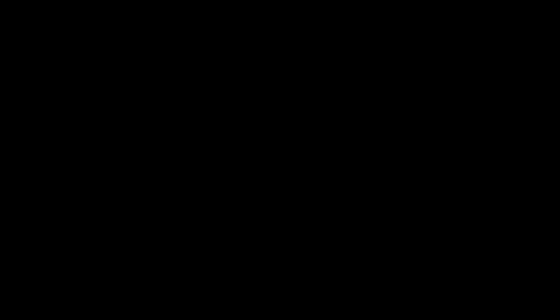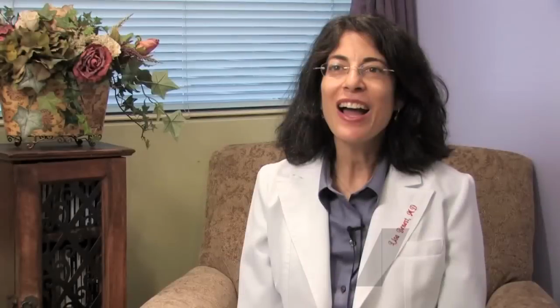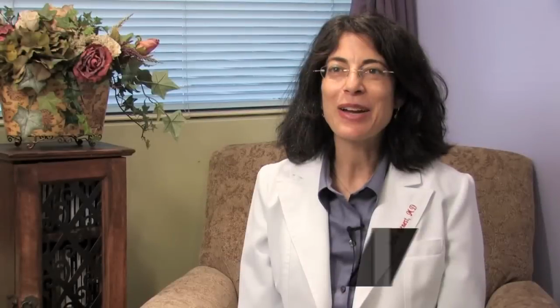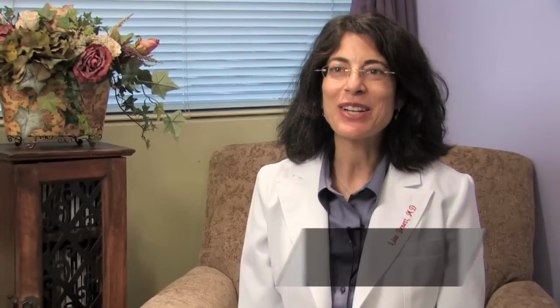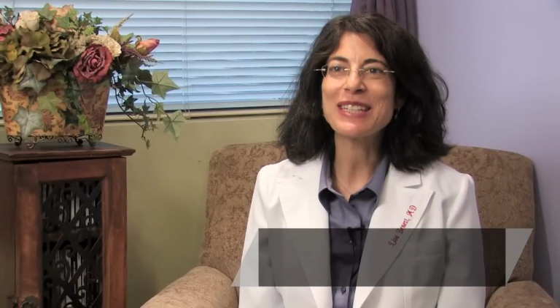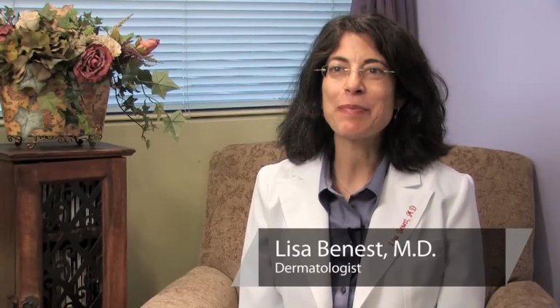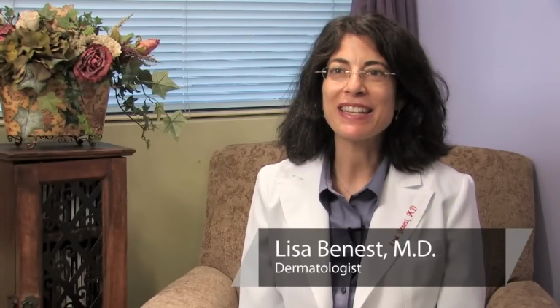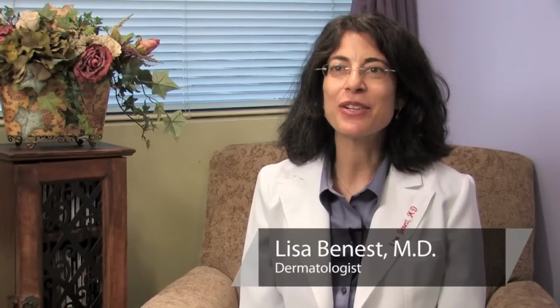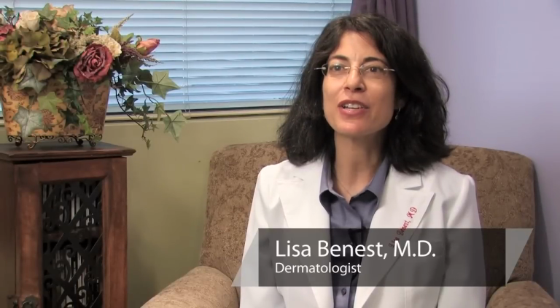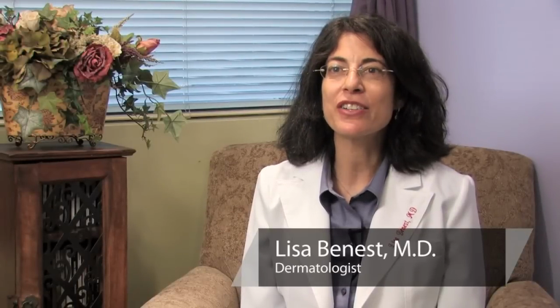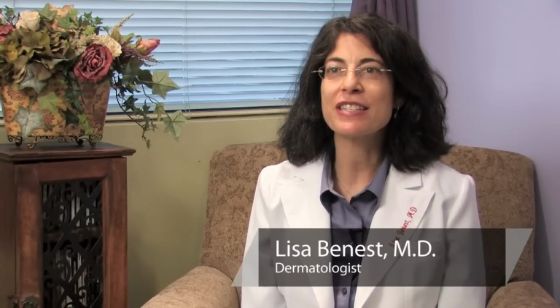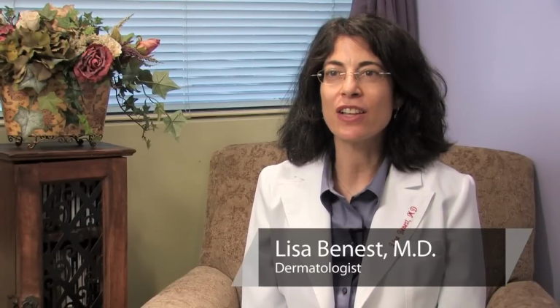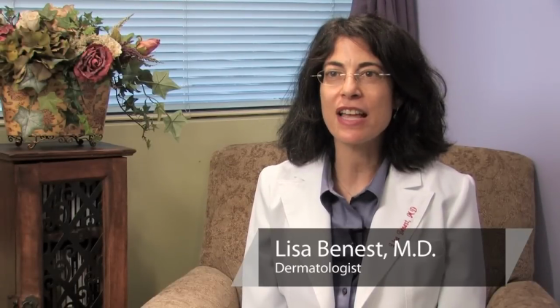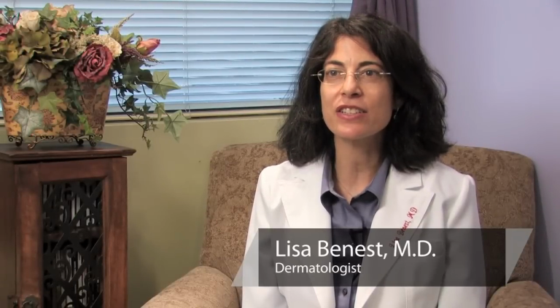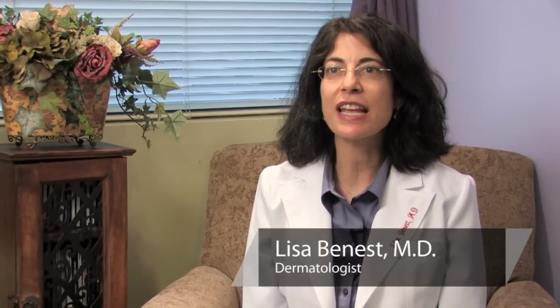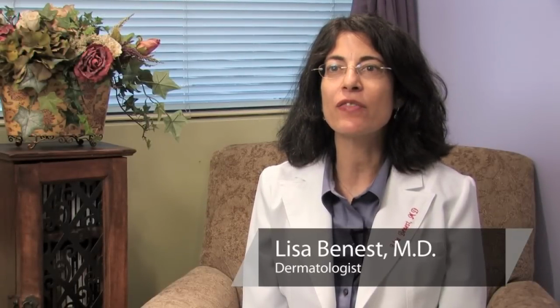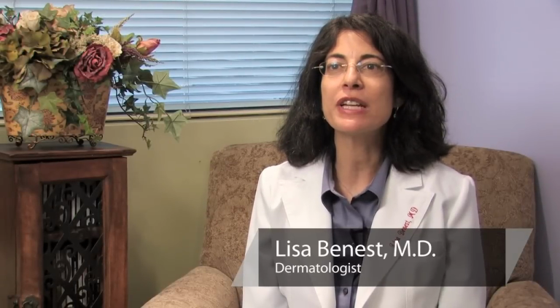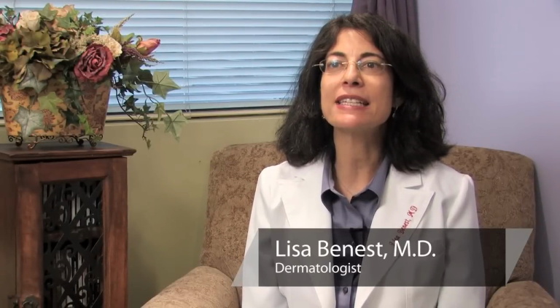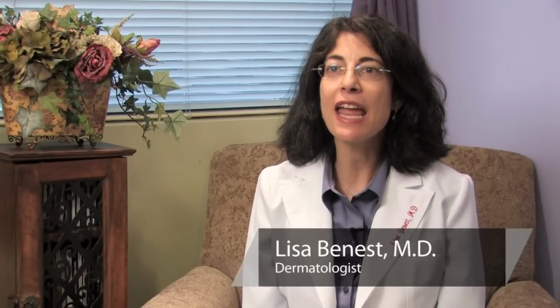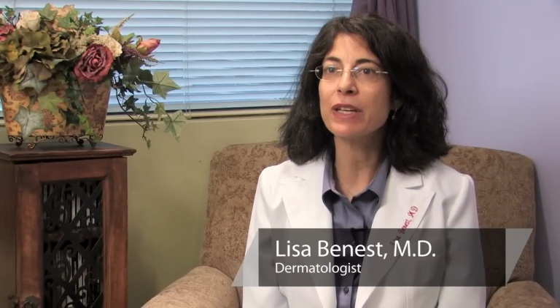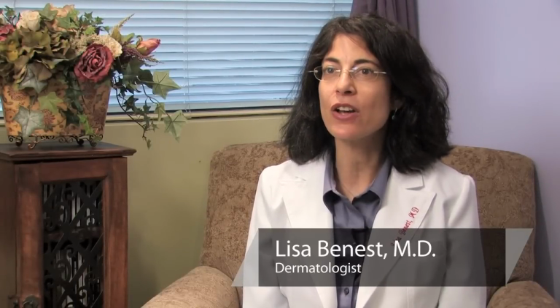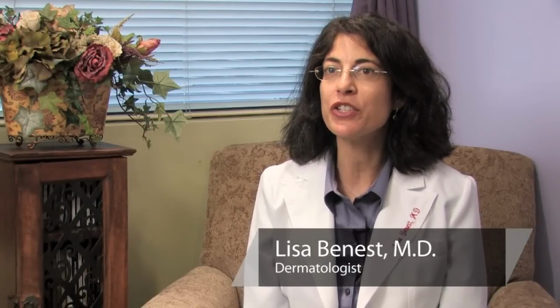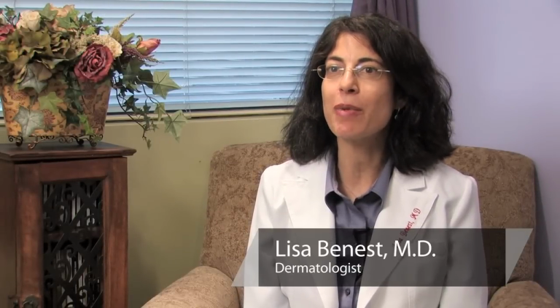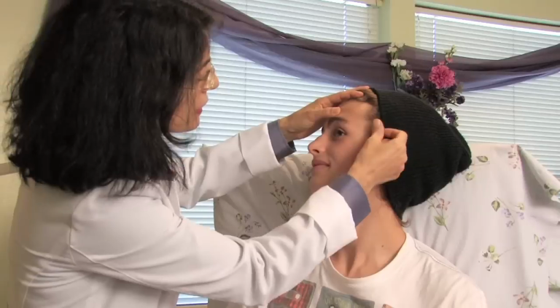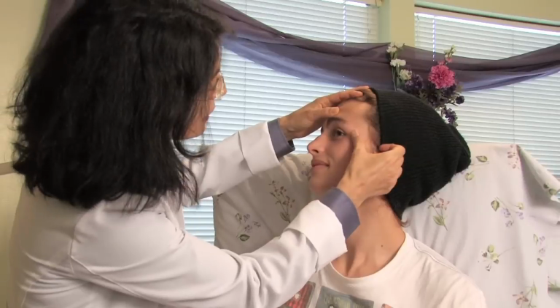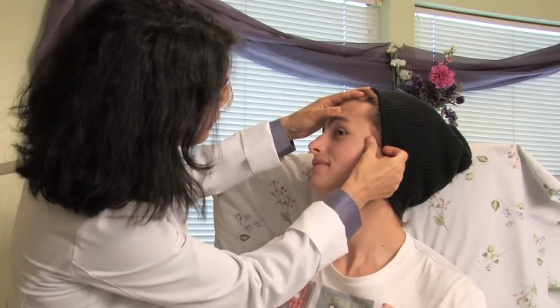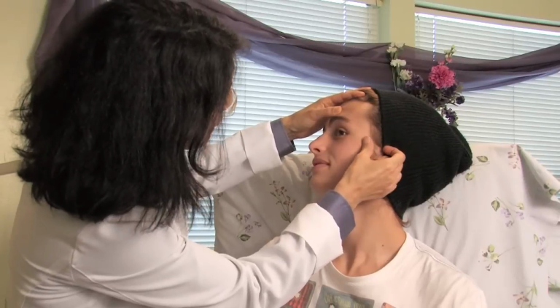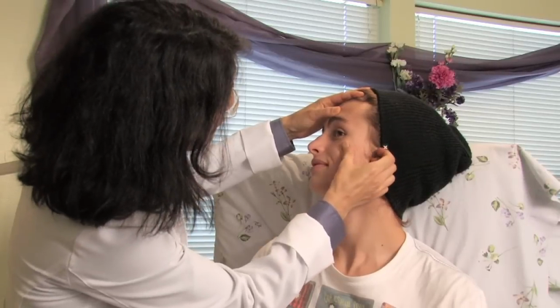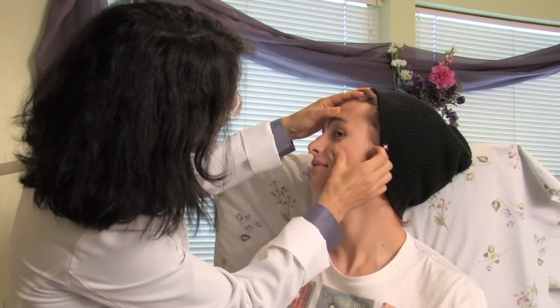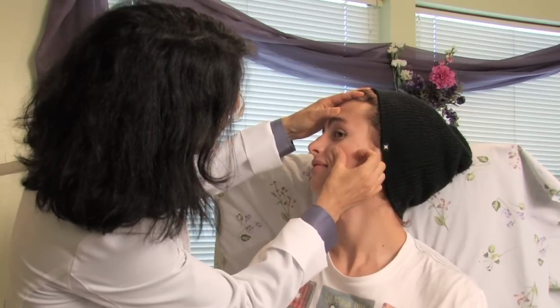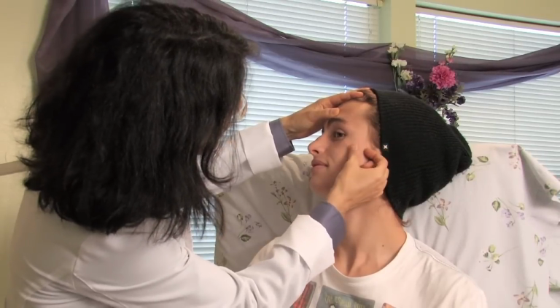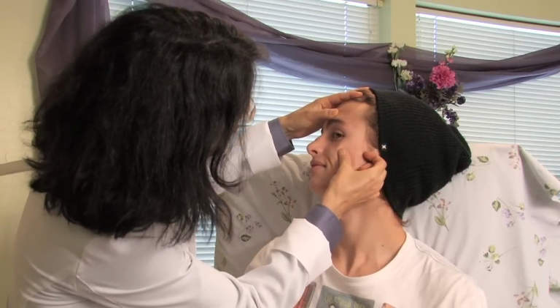Hi, I'm Dr. Lisa Bennis, dermatologist in Los Angeles, California, and today I'm going to talk to you about how to get rid of acne scarring.